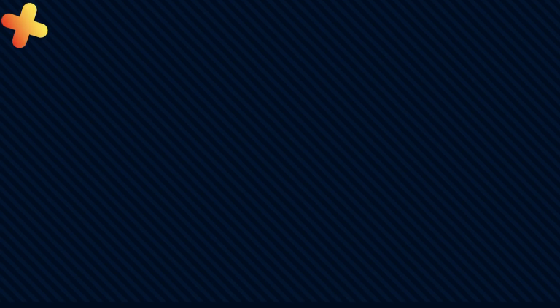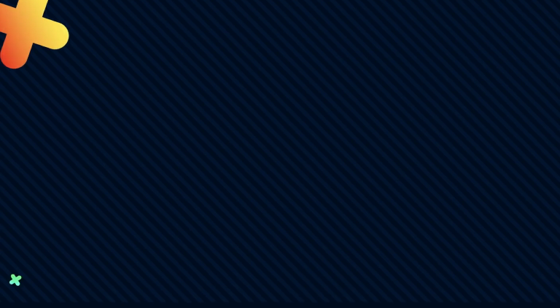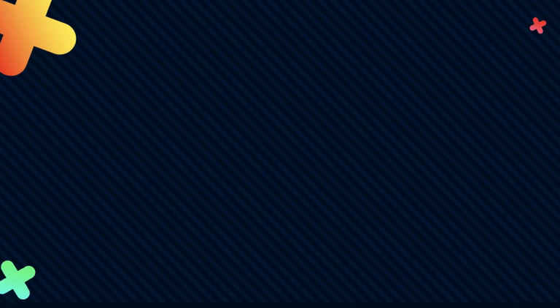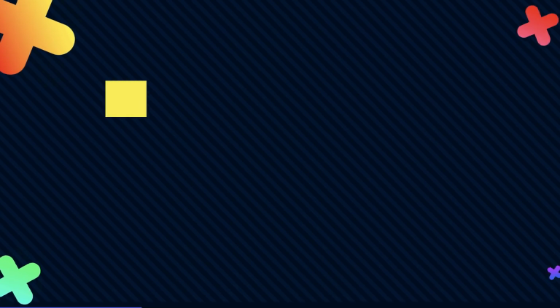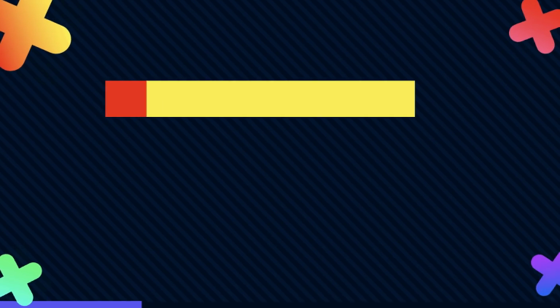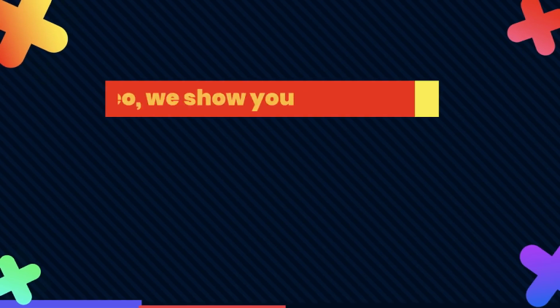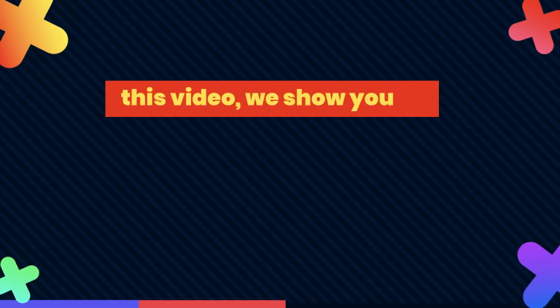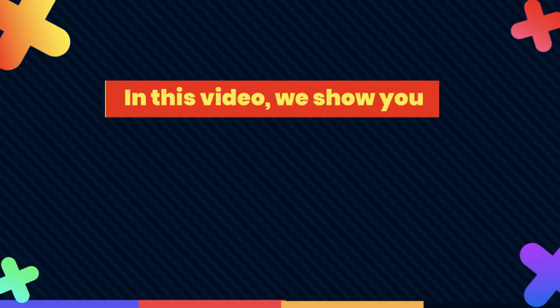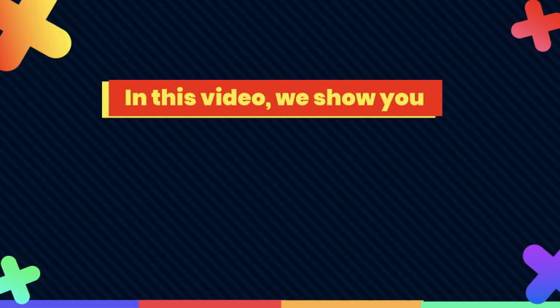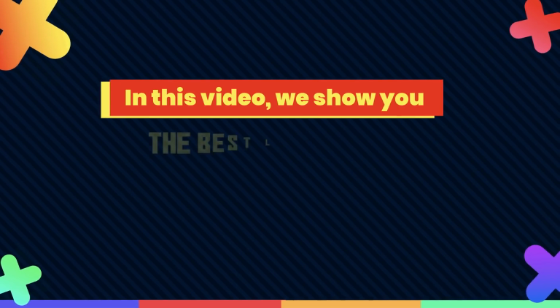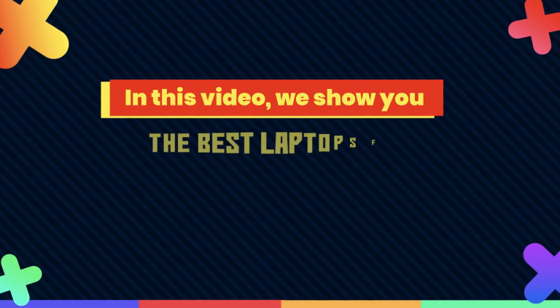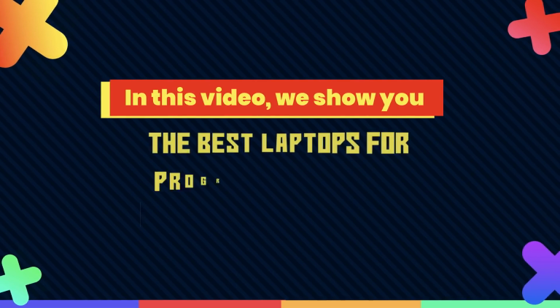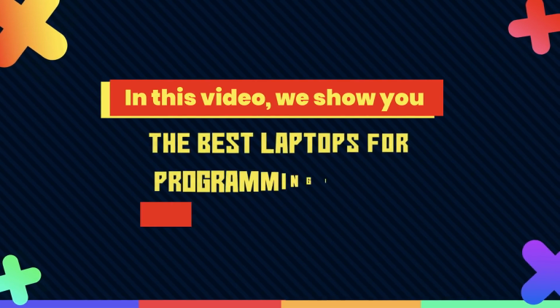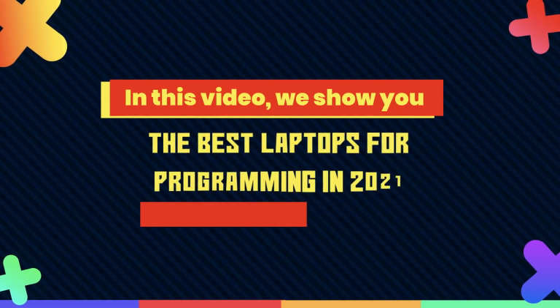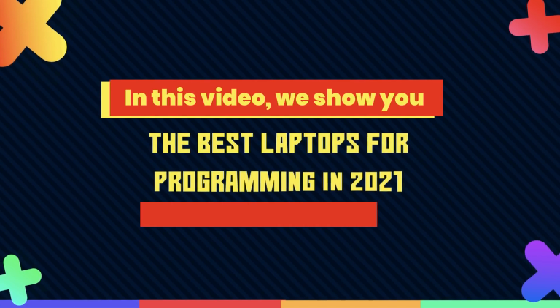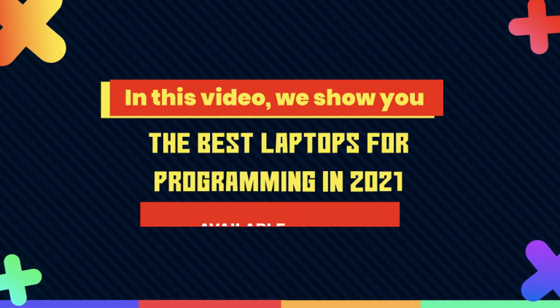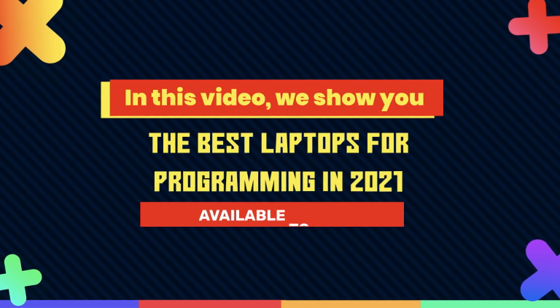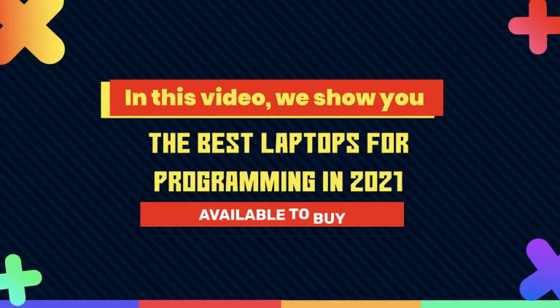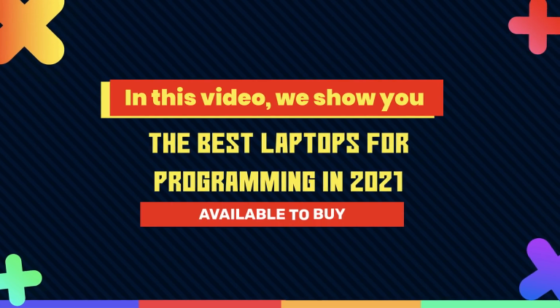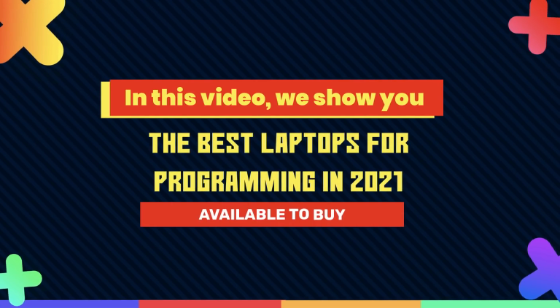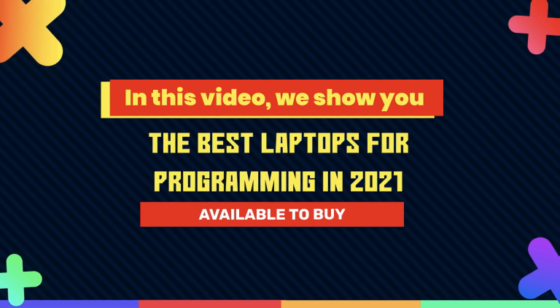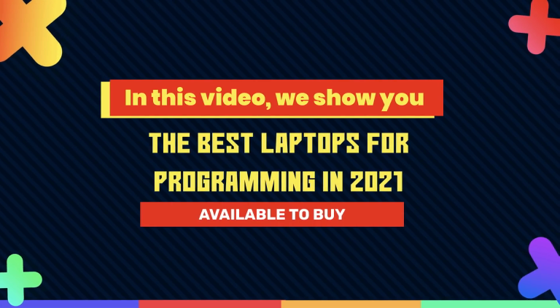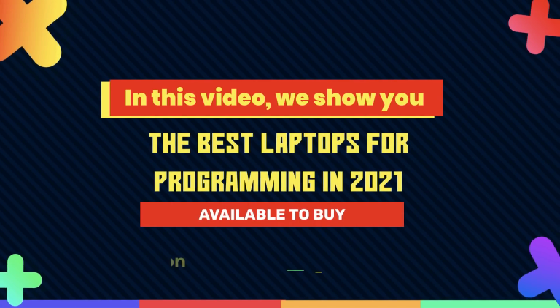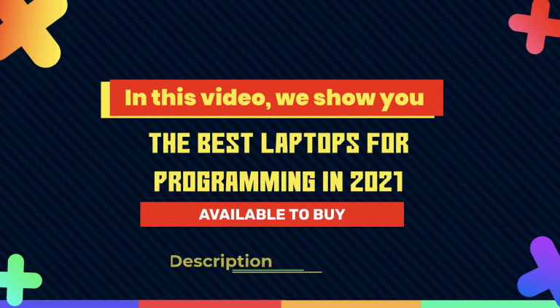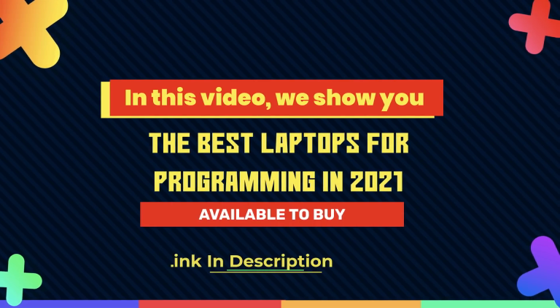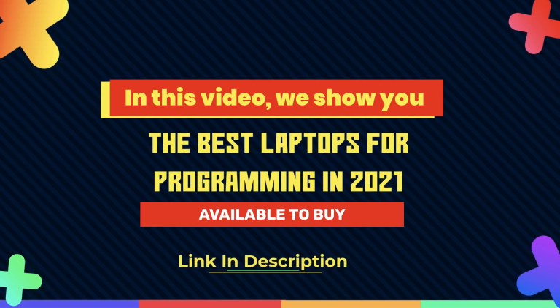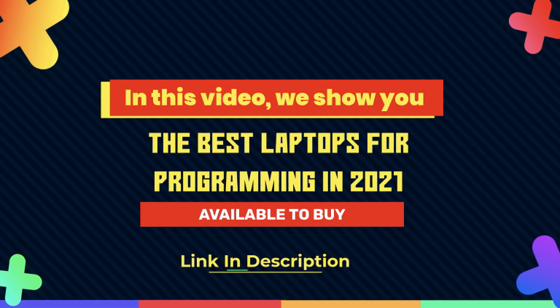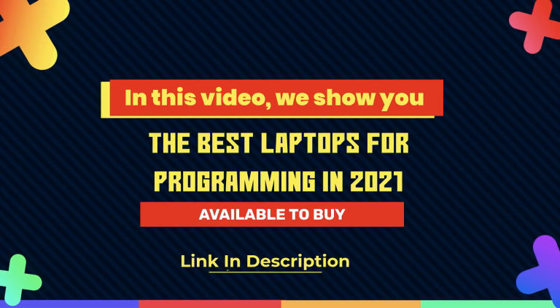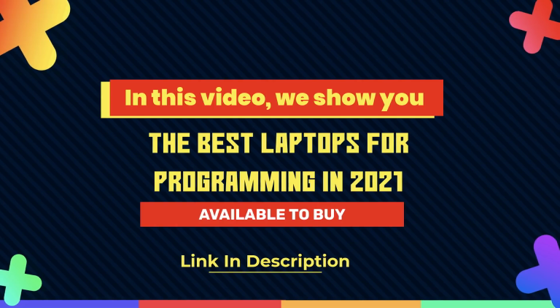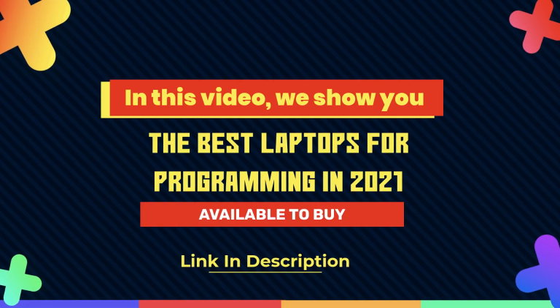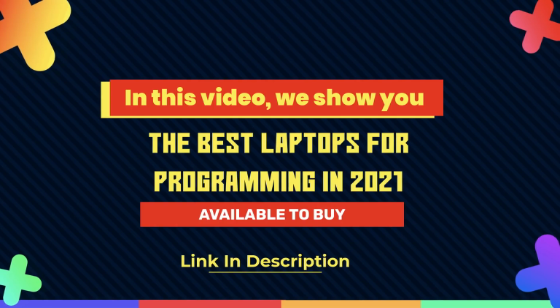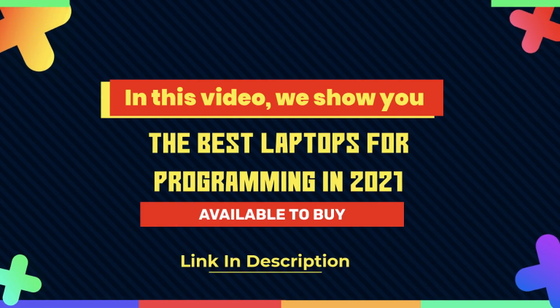In this video, we show you the best laptops for programming in 2021, available to buy.